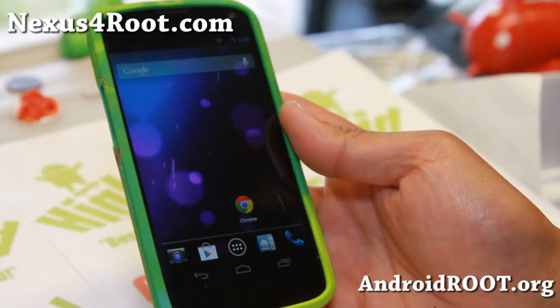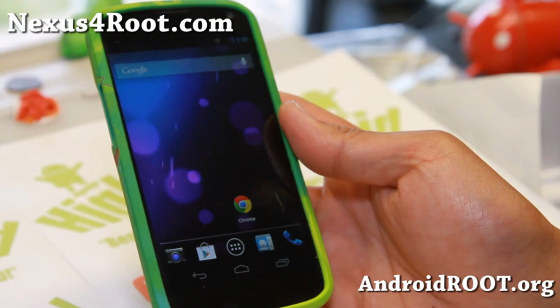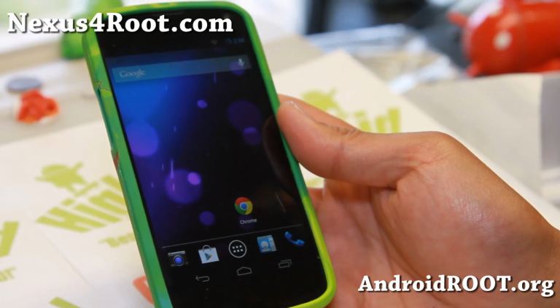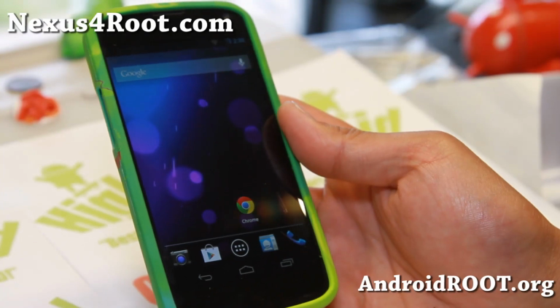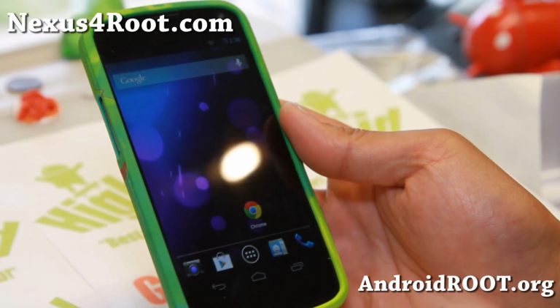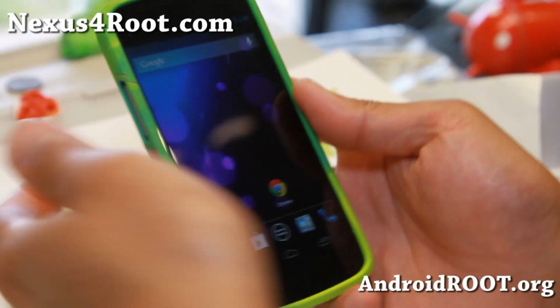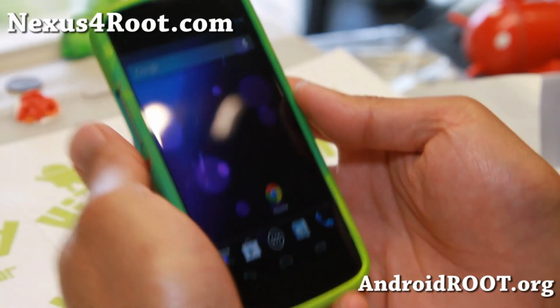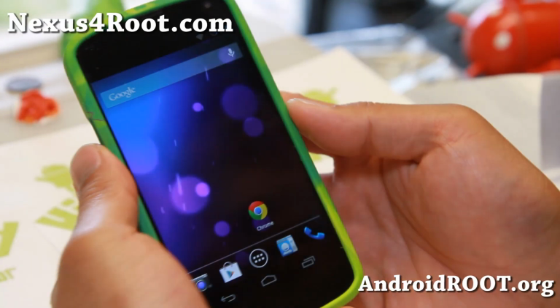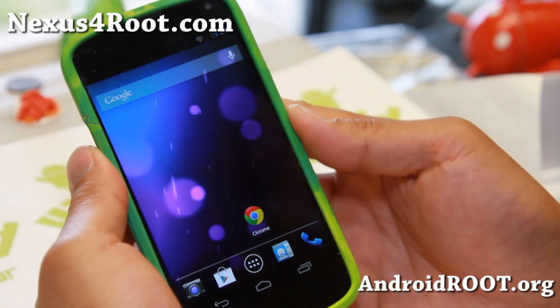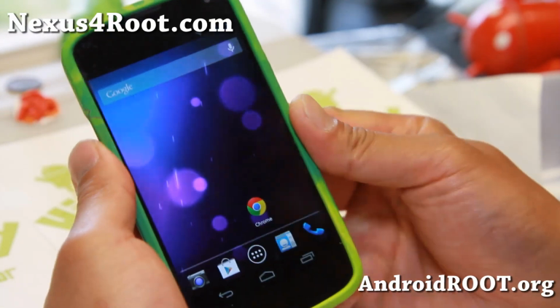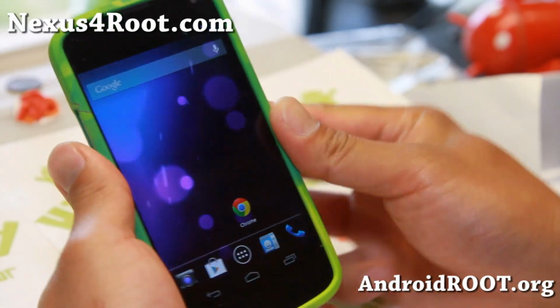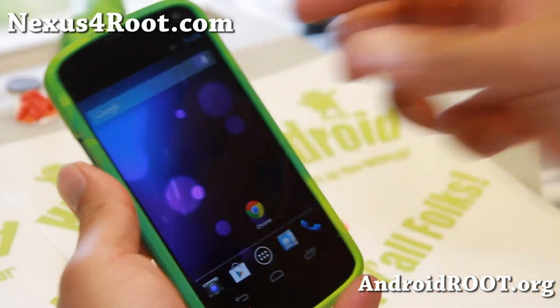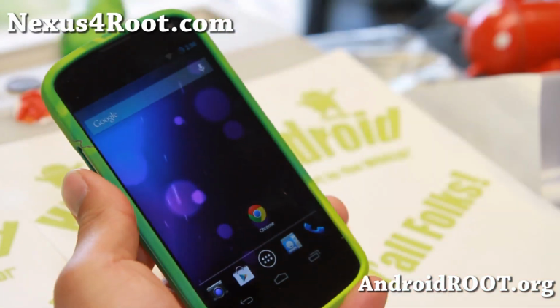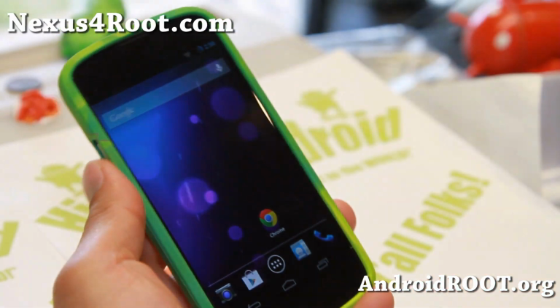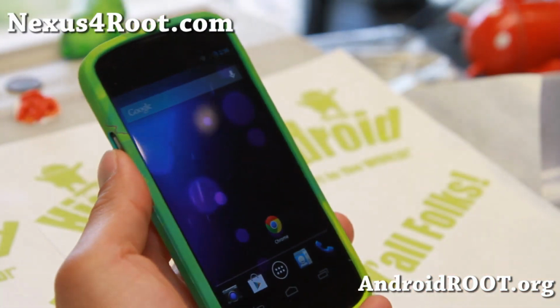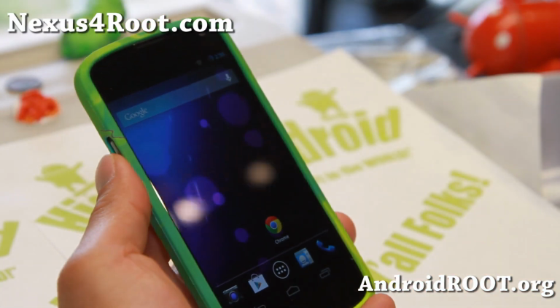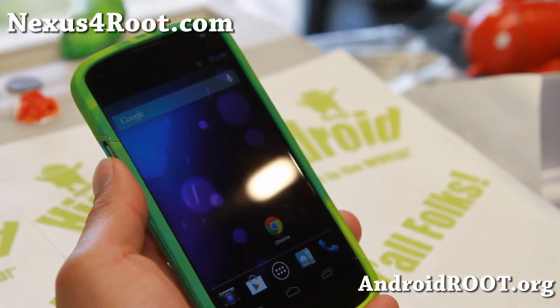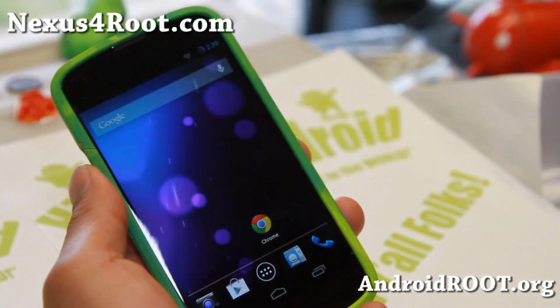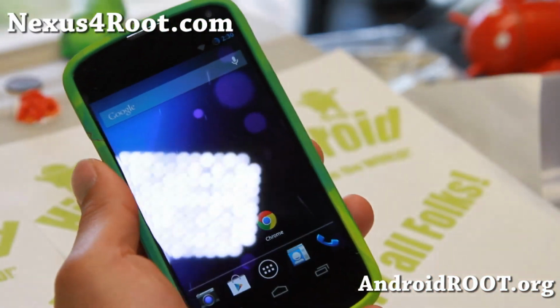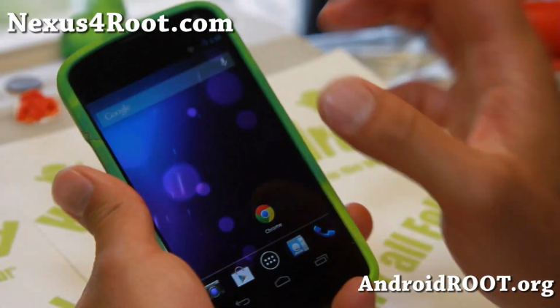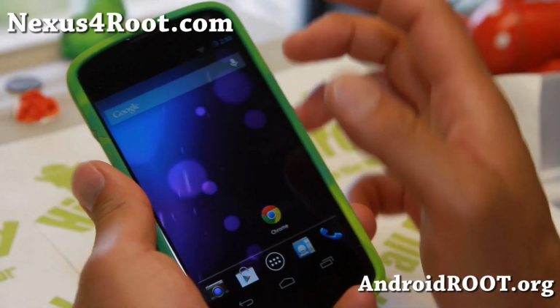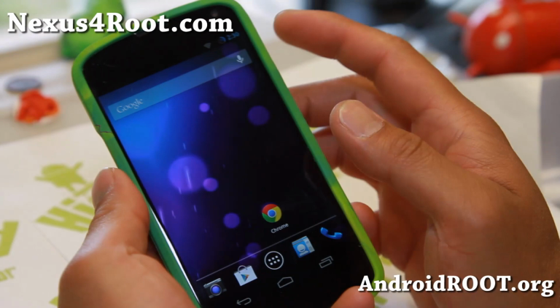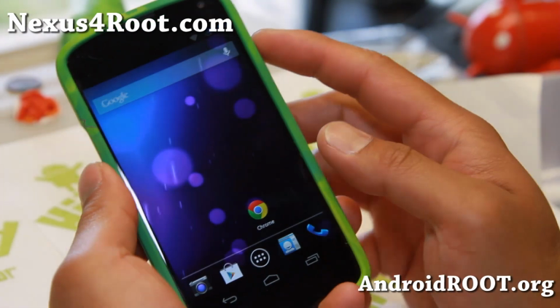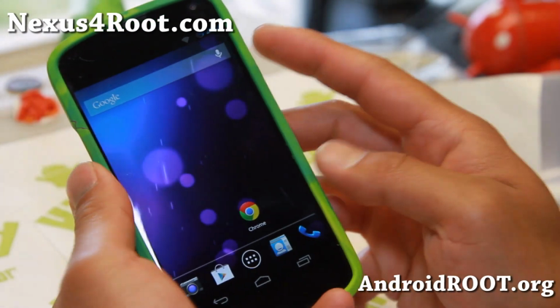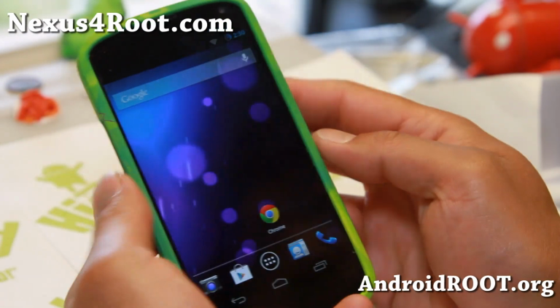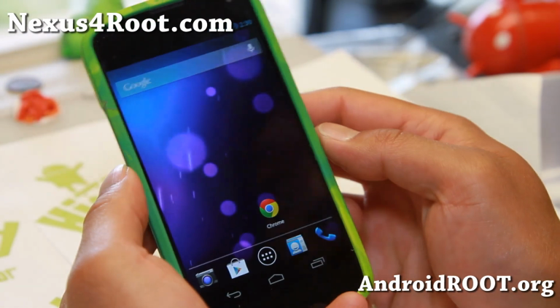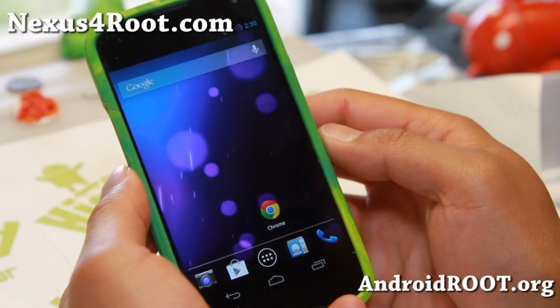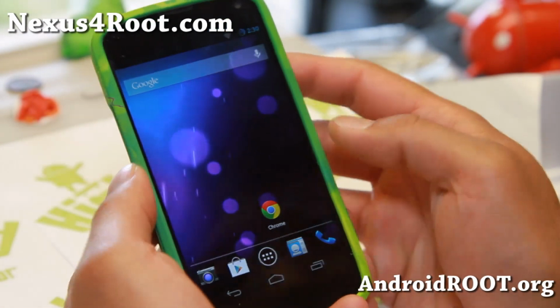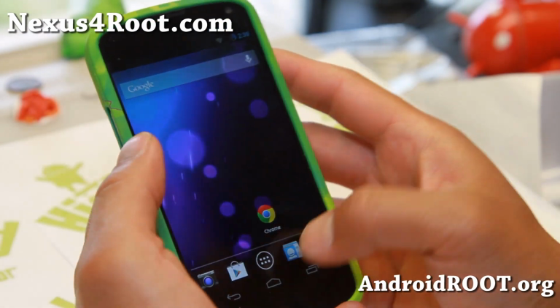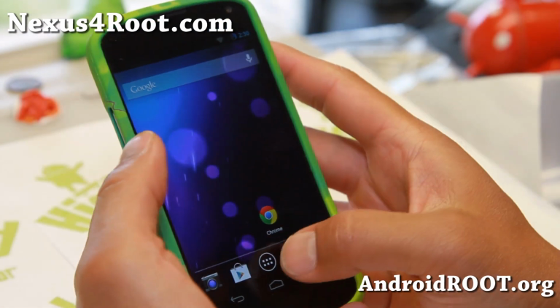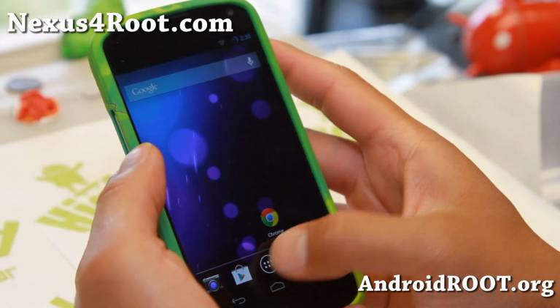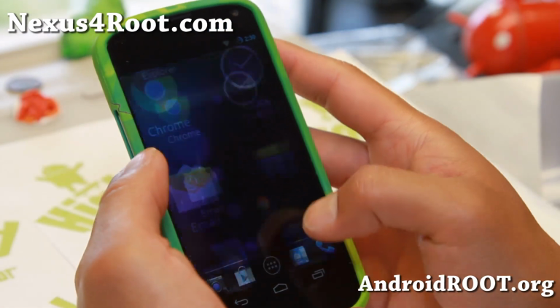Hi folks, this is Bex from Nexus4root.com for this week's Nexus 4 ROM of the Week. Check out Beanstalk ROM.